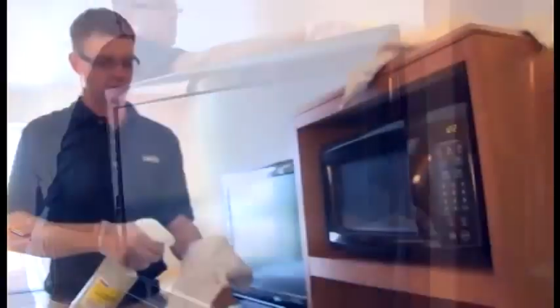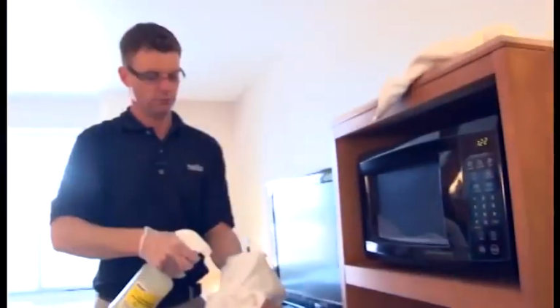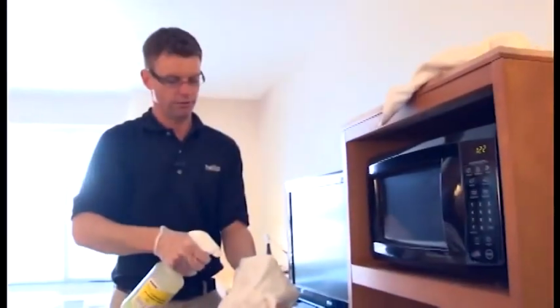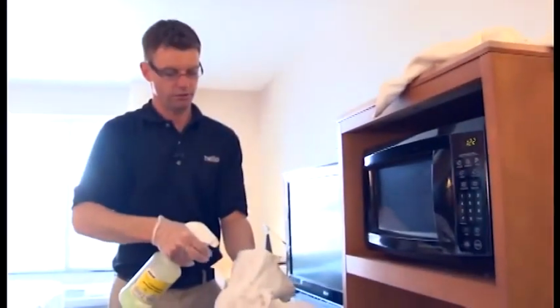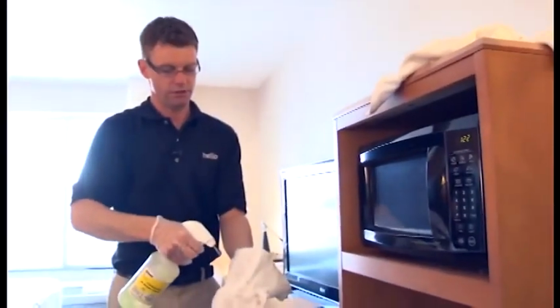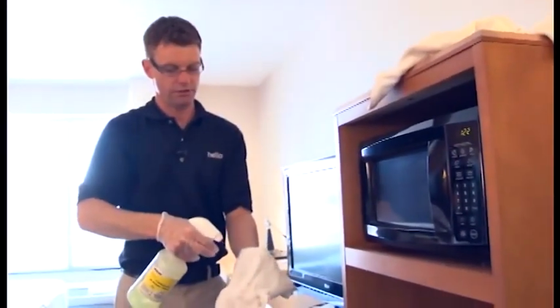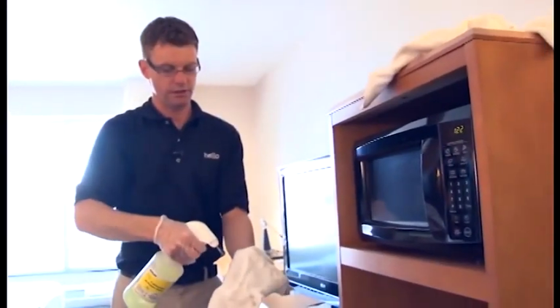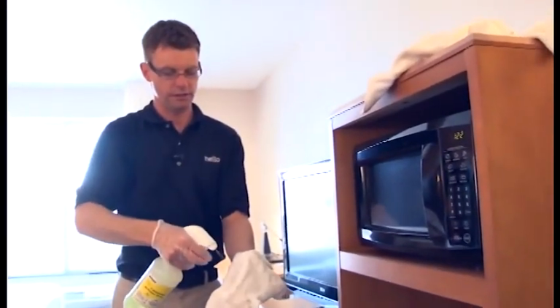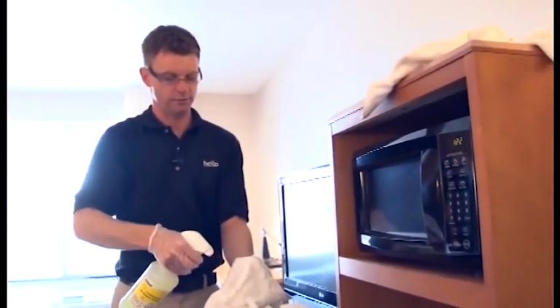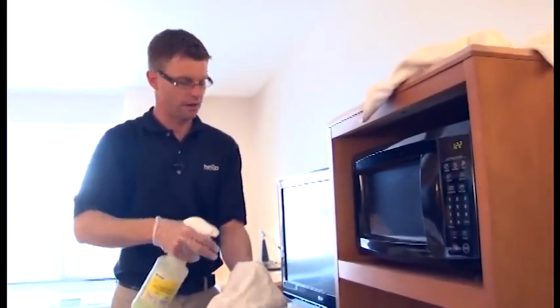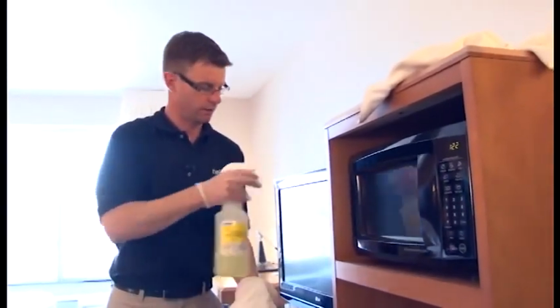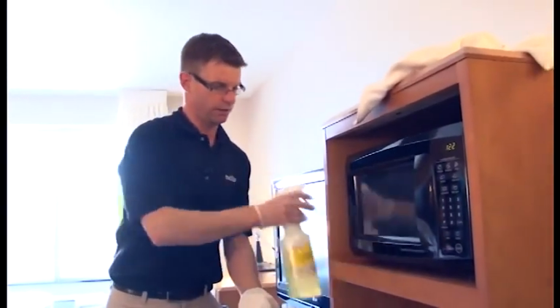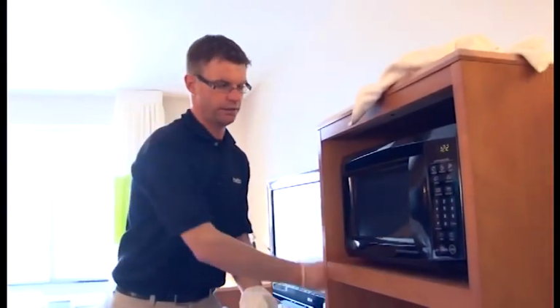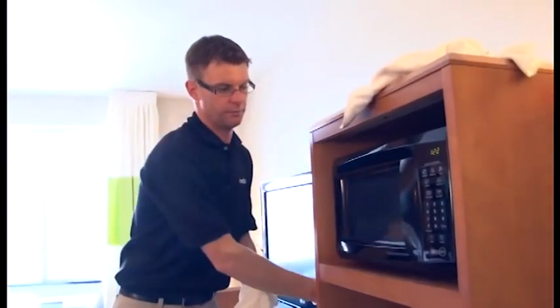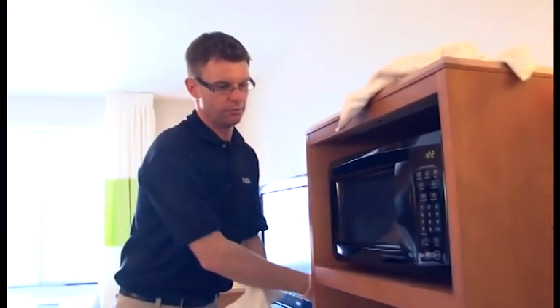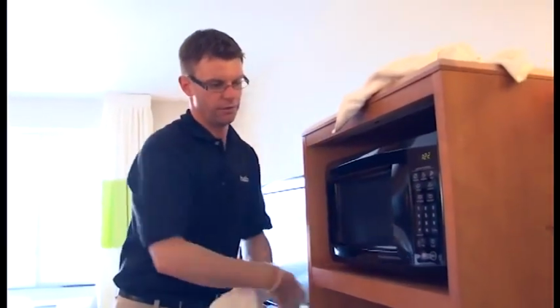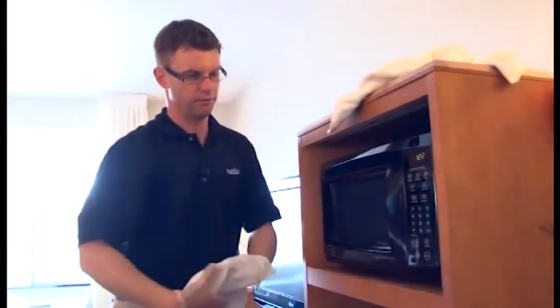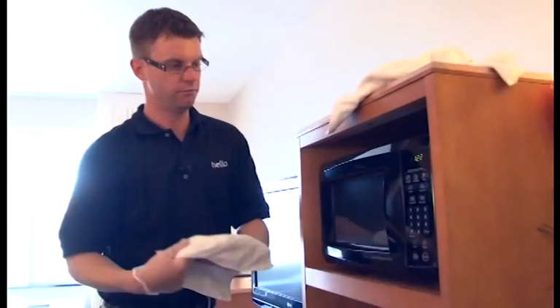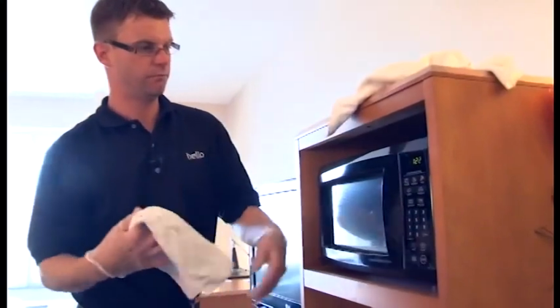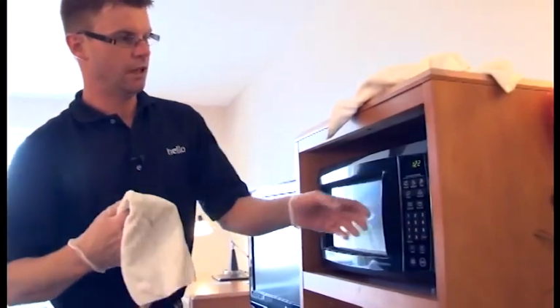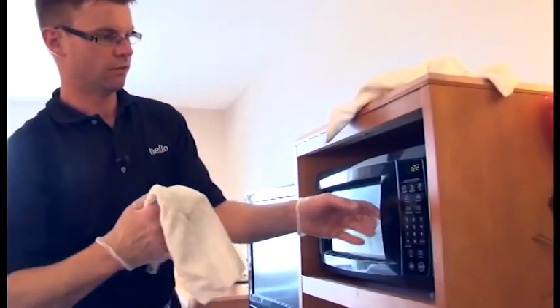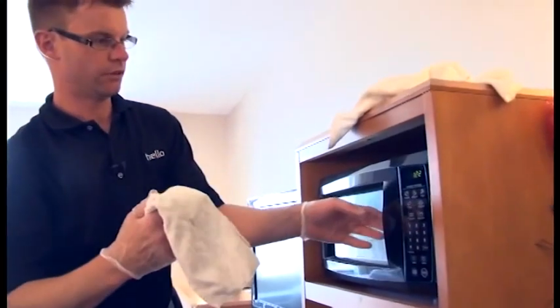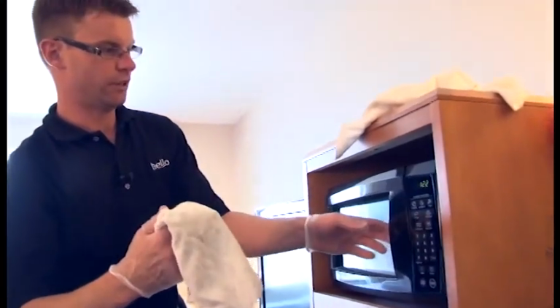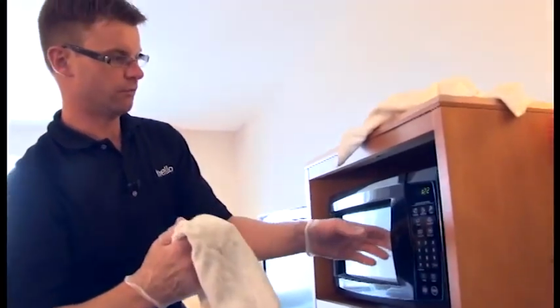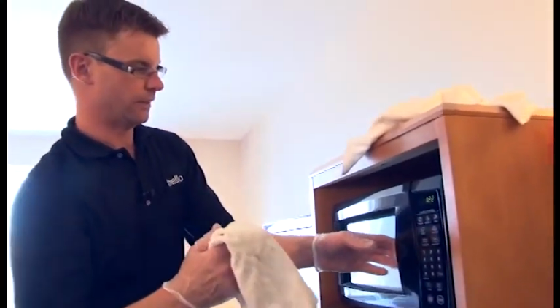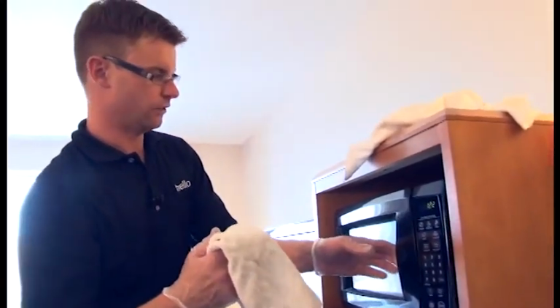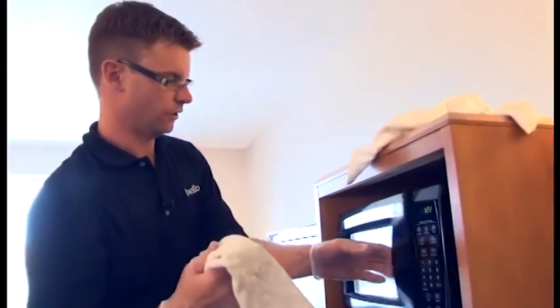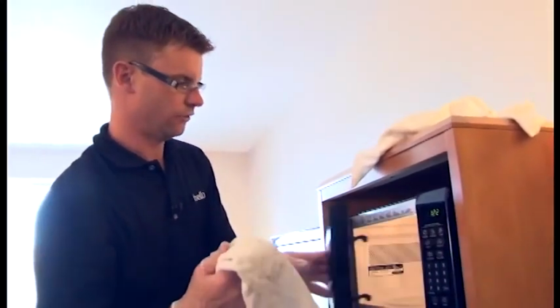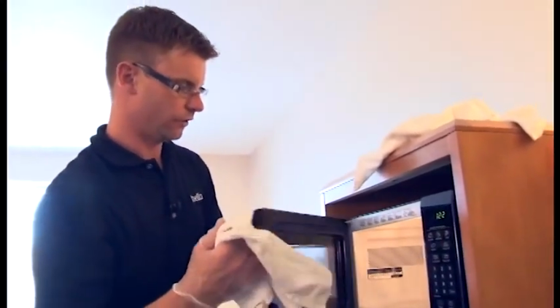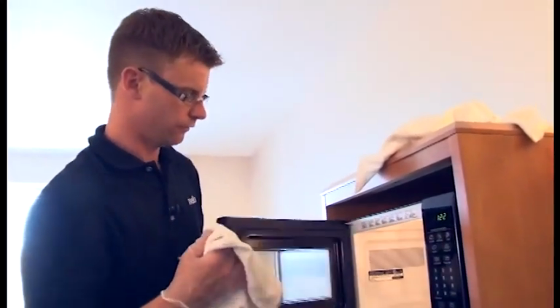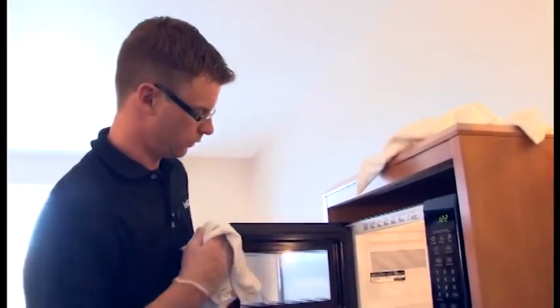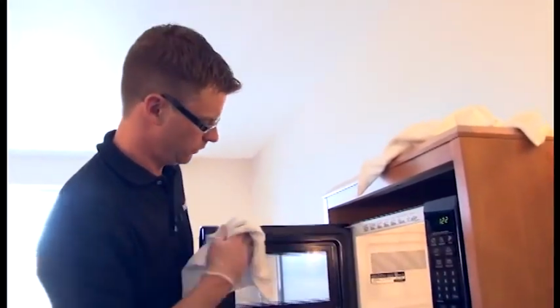We always want to use a clean rag when cleaning the microwave and refrigerator where guests are going to store their food.